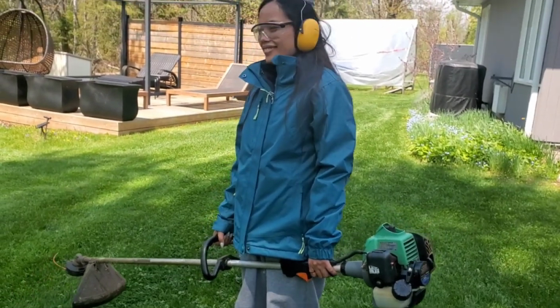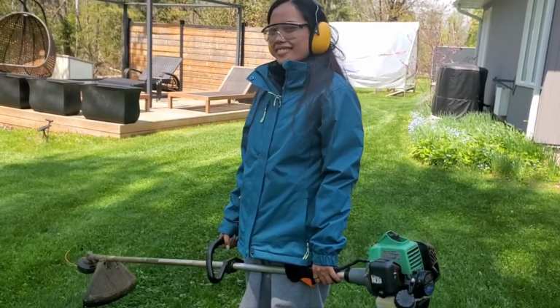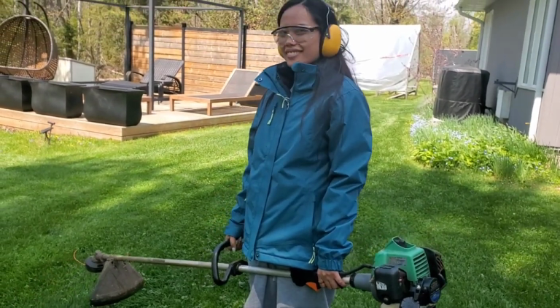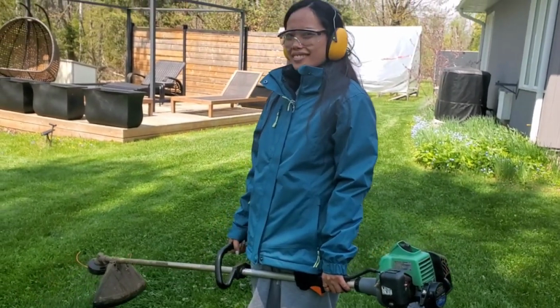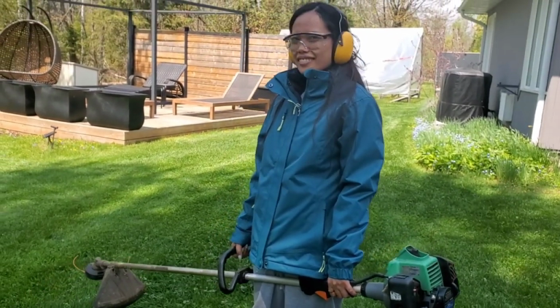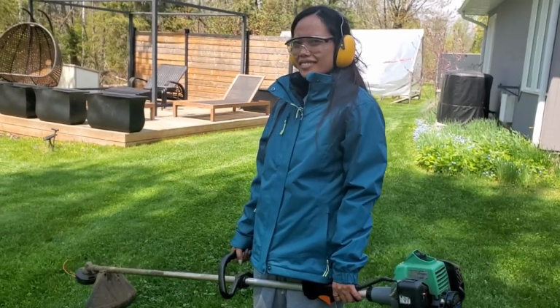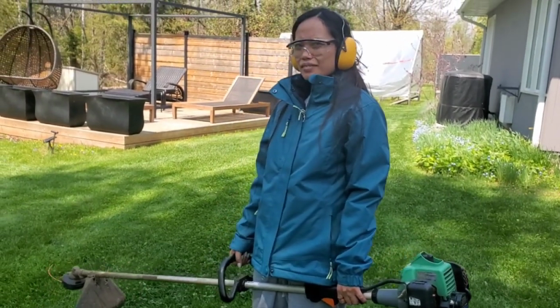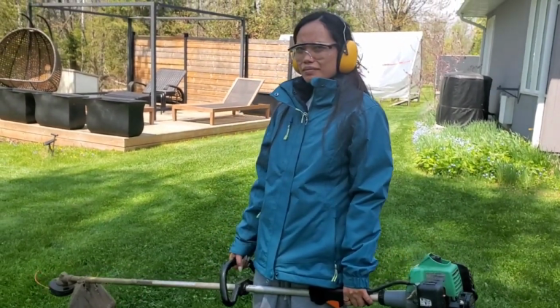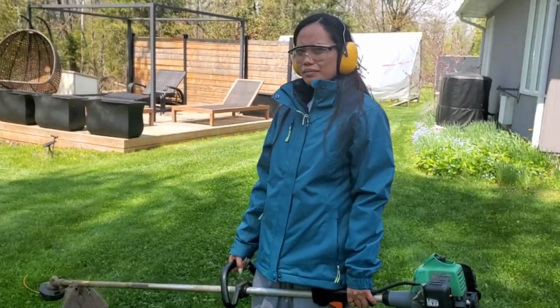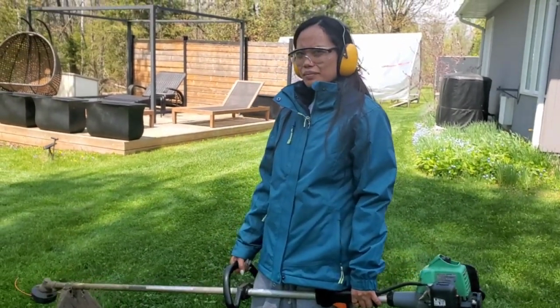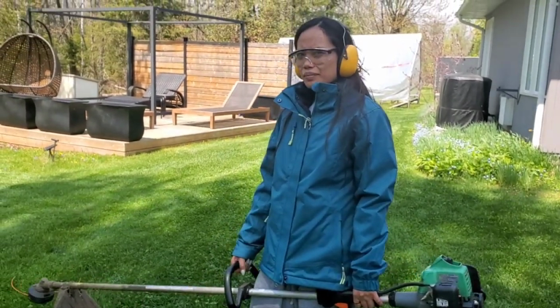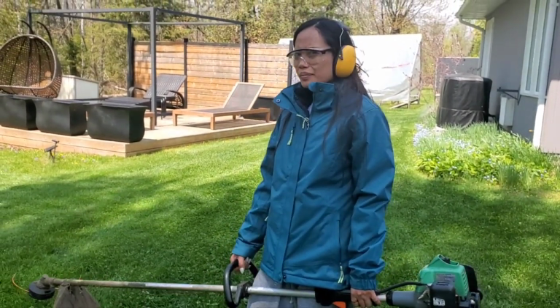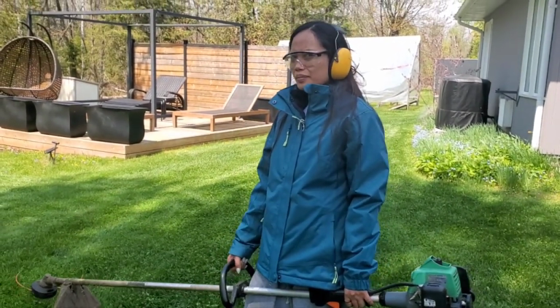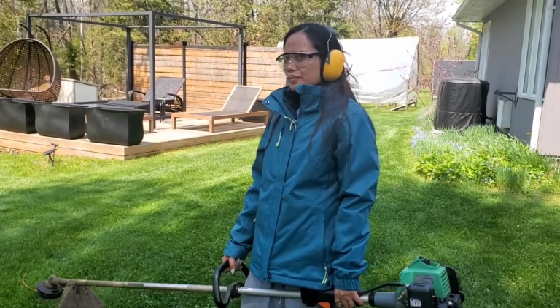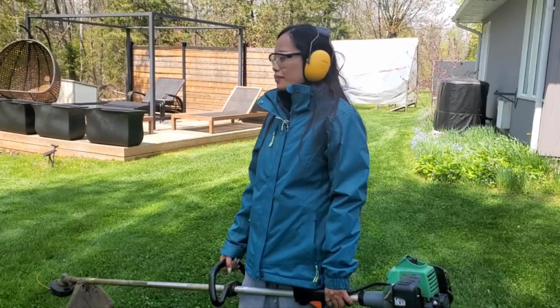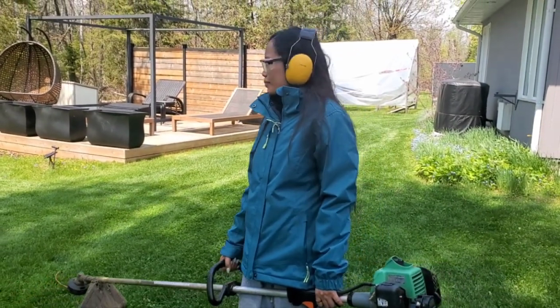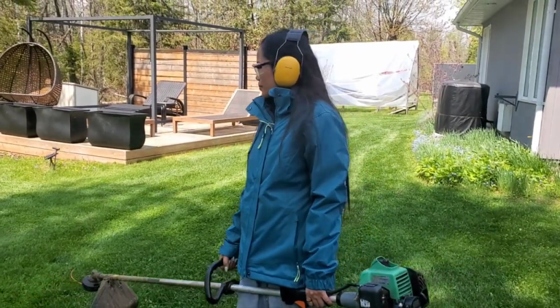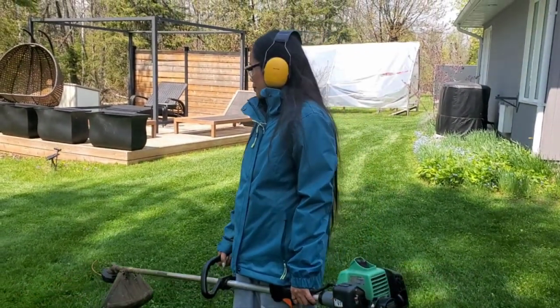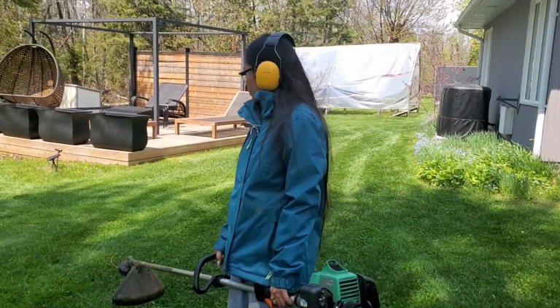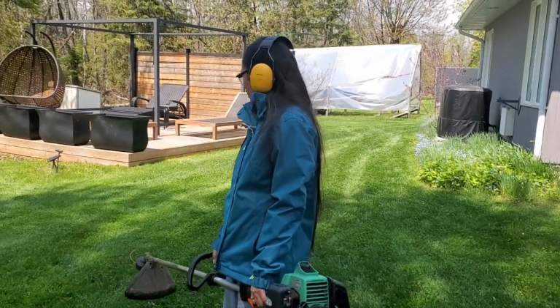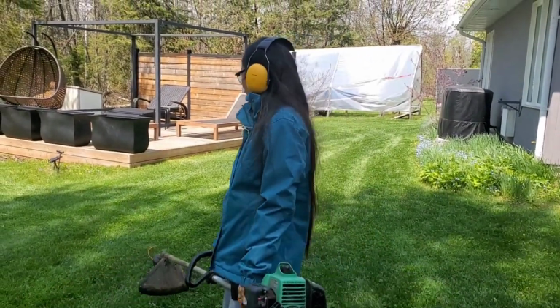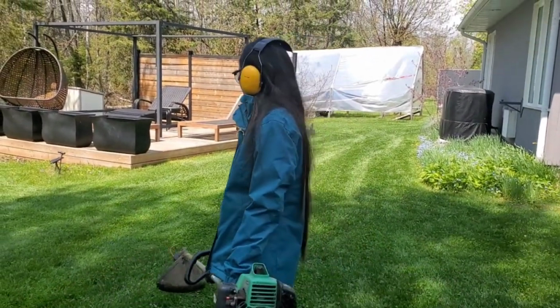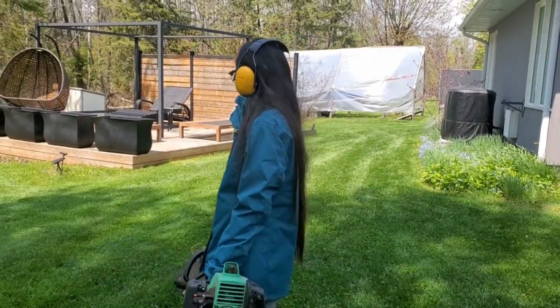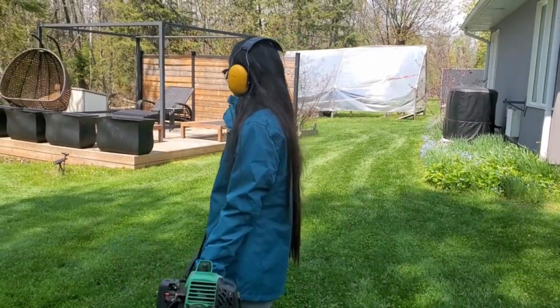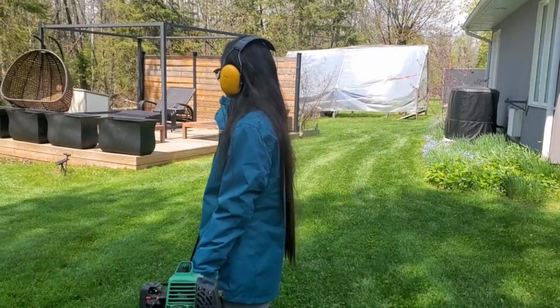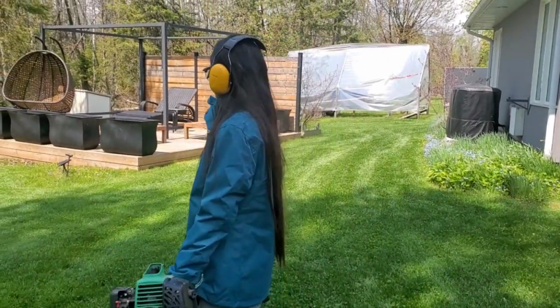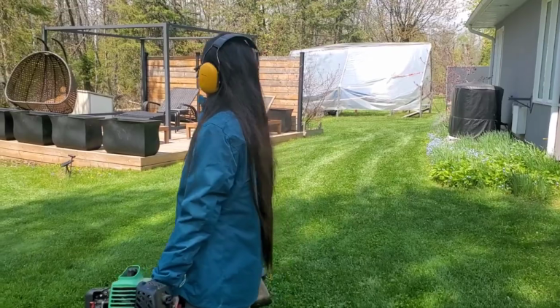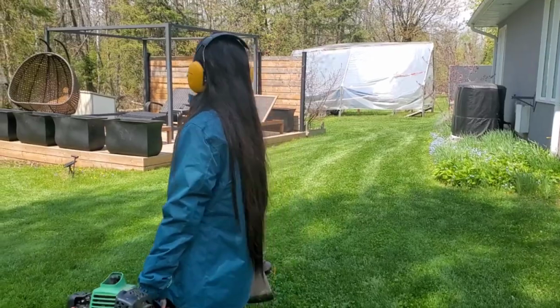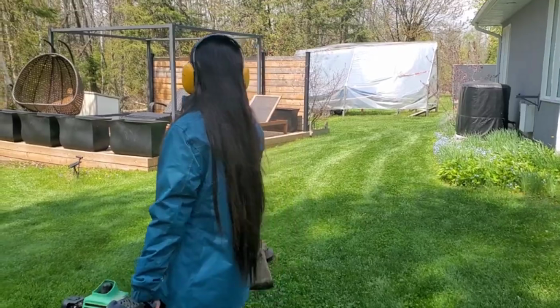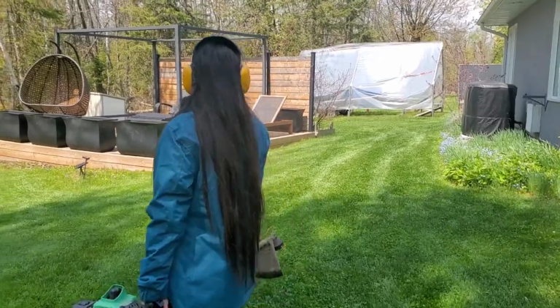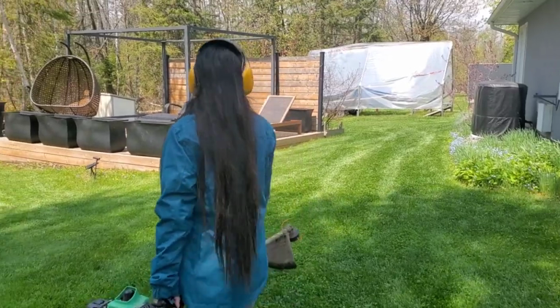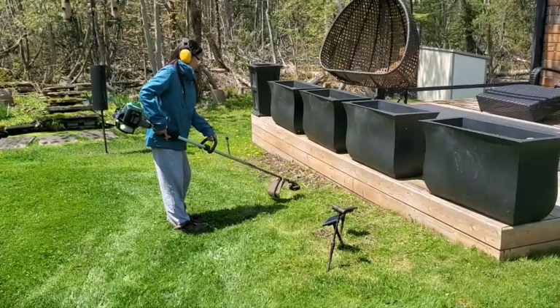We just got finished cutting the grass, but we're ready to go around and do some trimming. So we'll see you shortly guys.